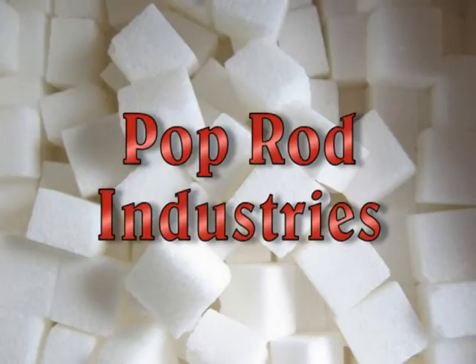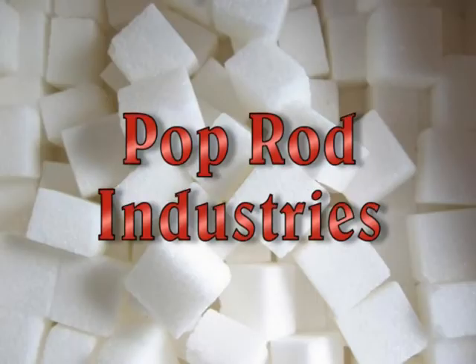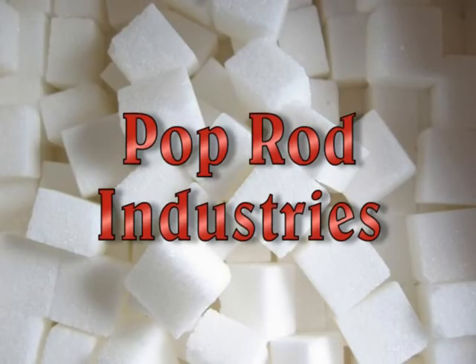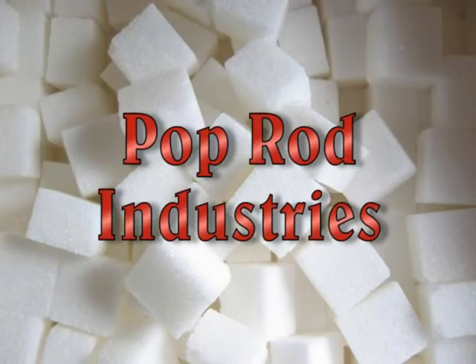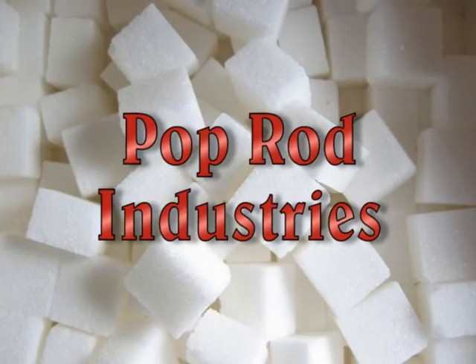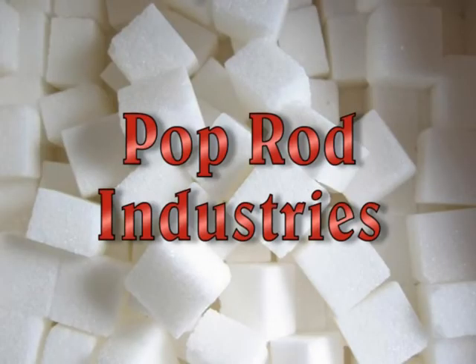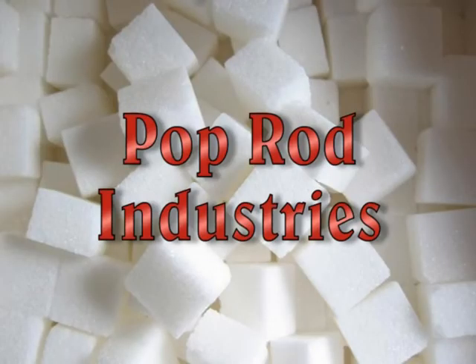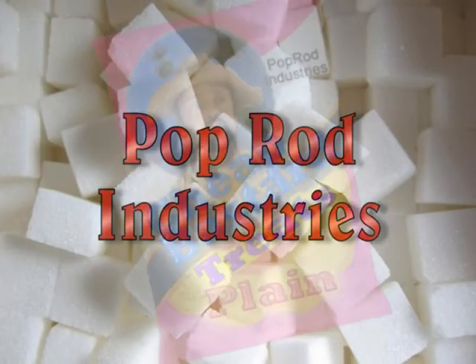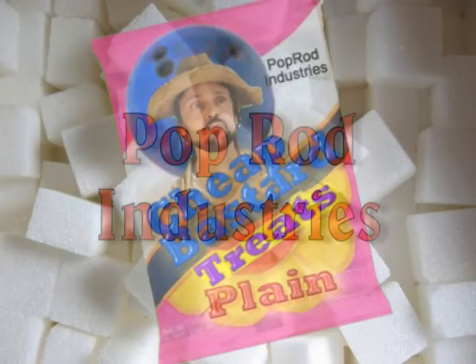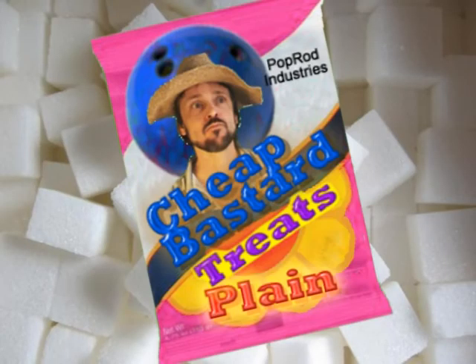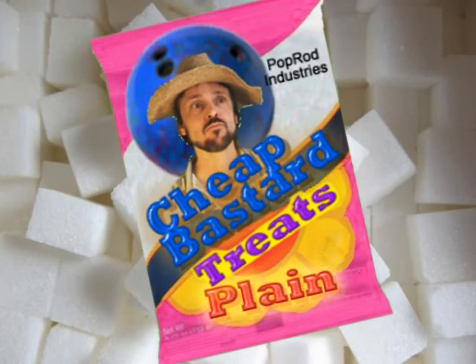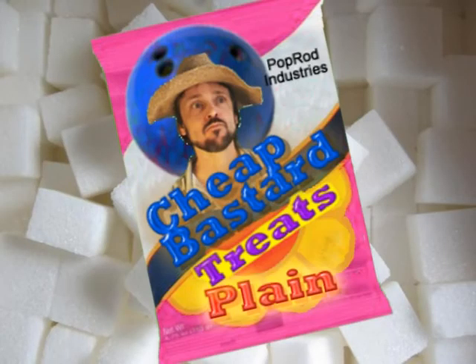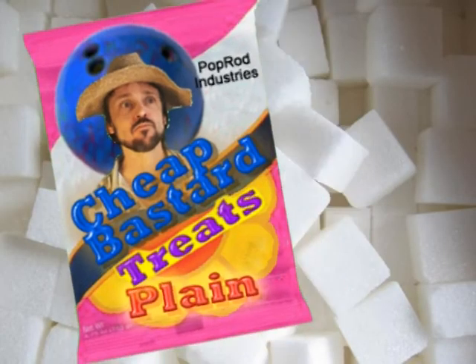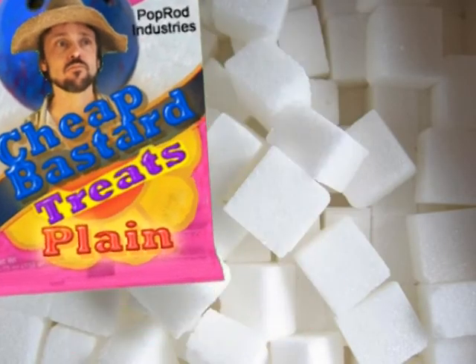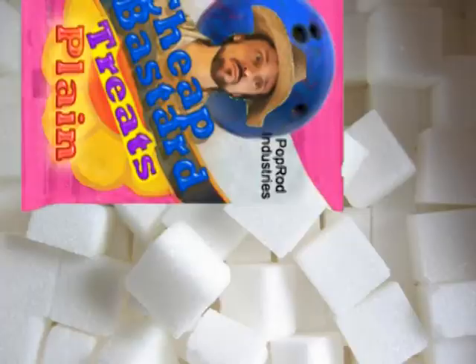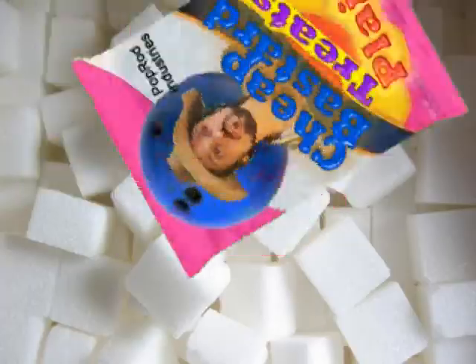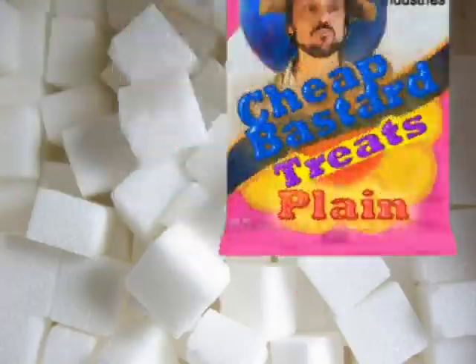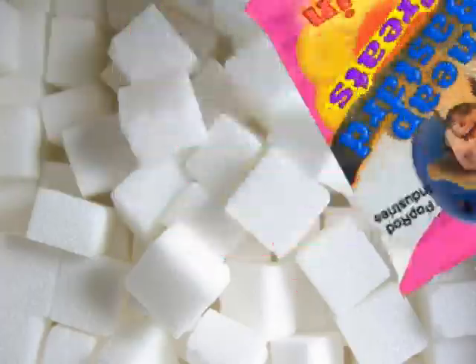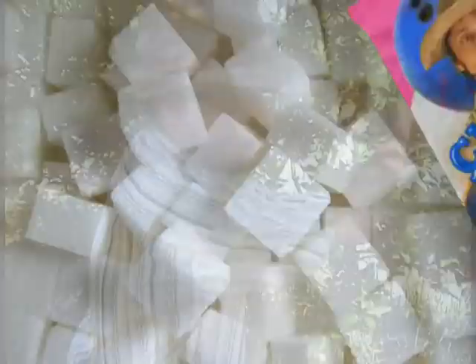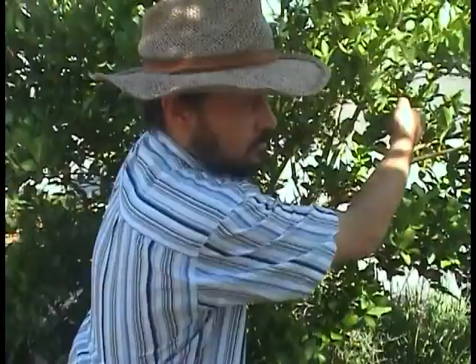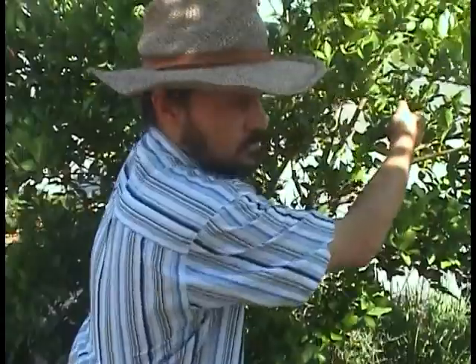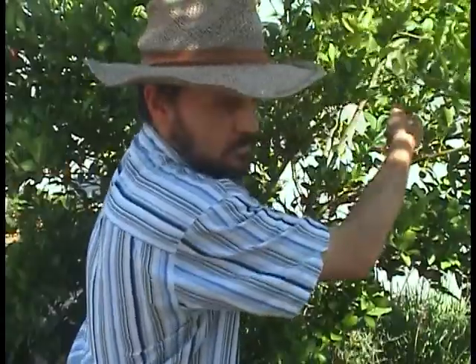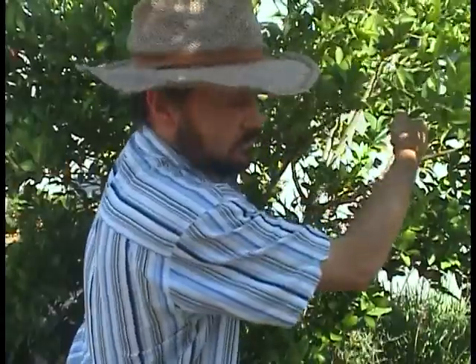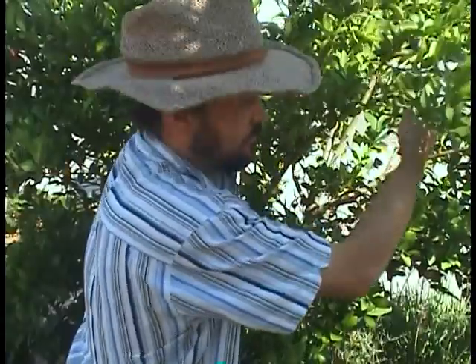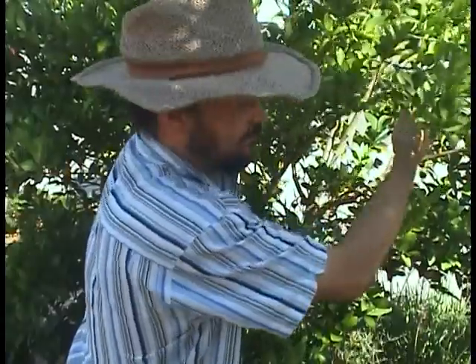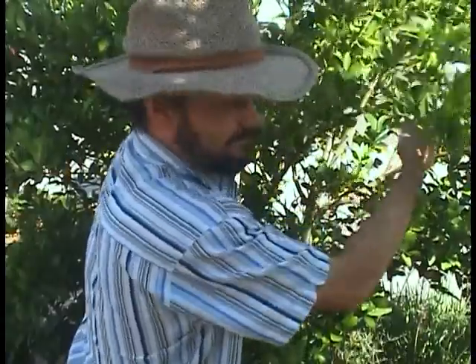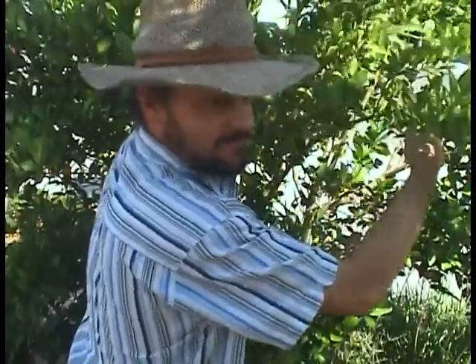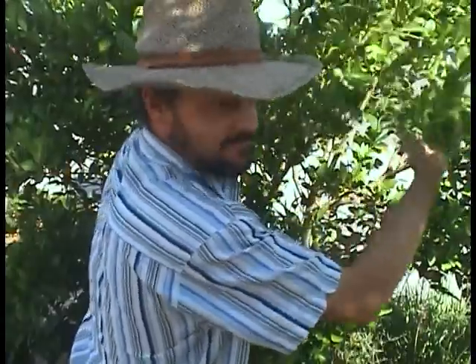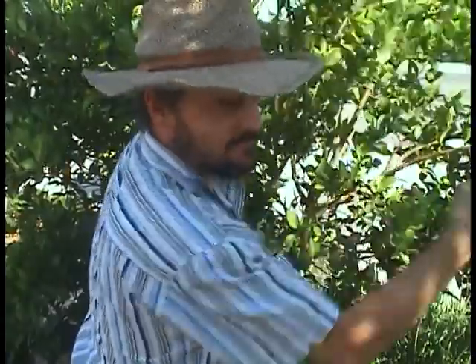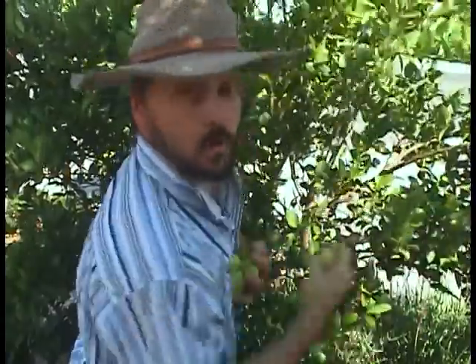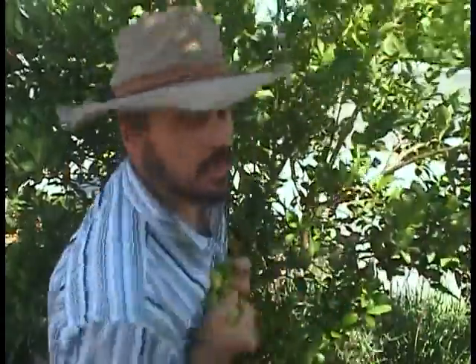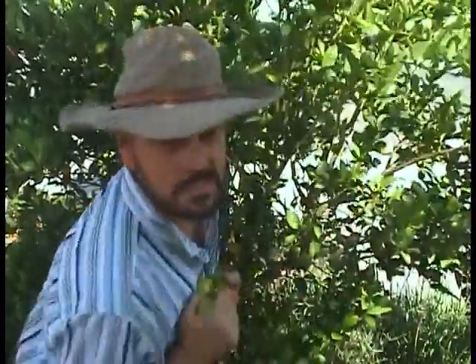Pop Rod Industries presents Cheap Bastard Treats. First, we take premium Mexican limes off our neighbor's tree.